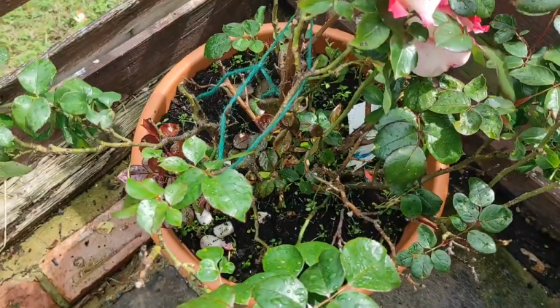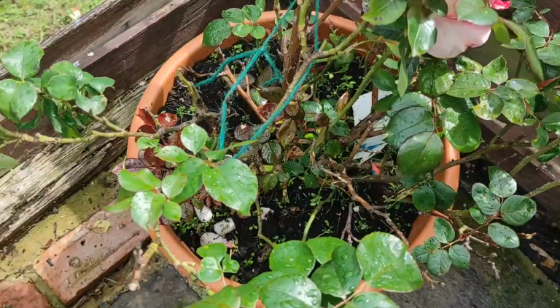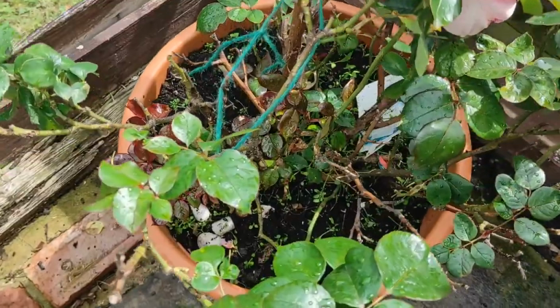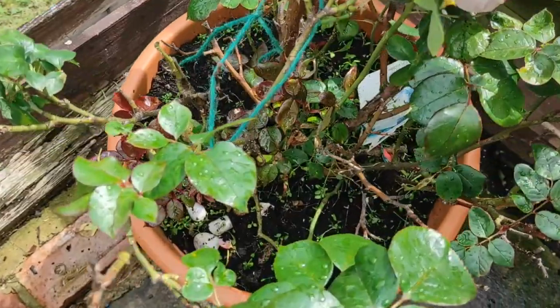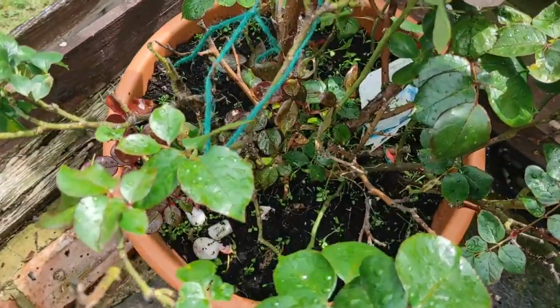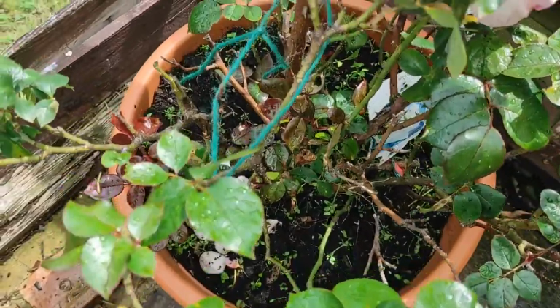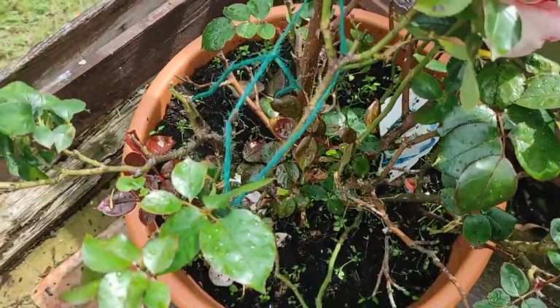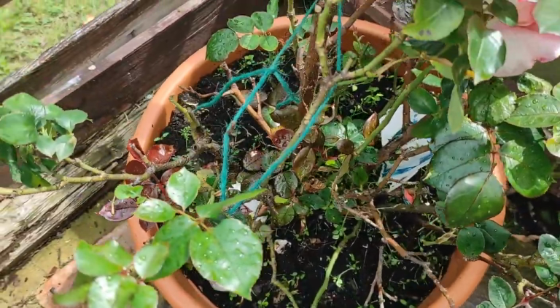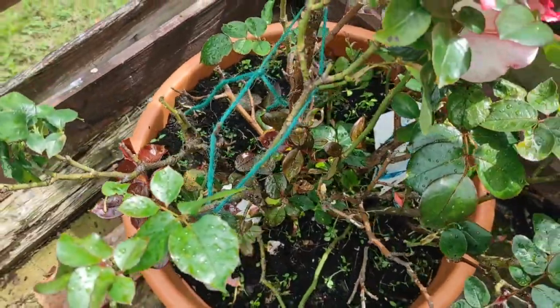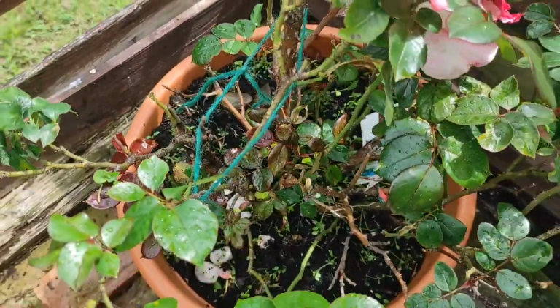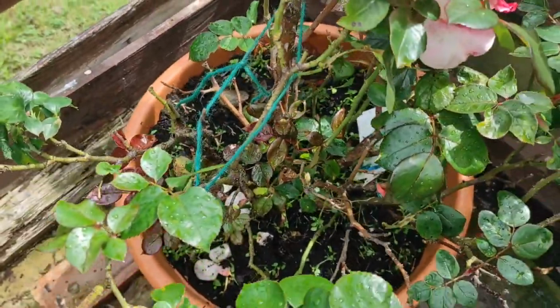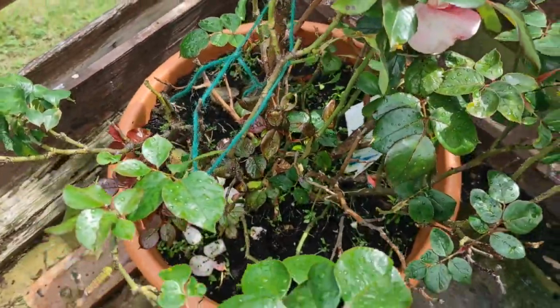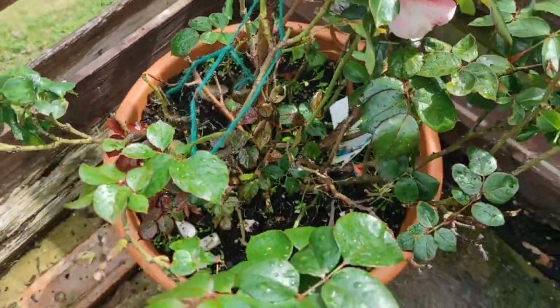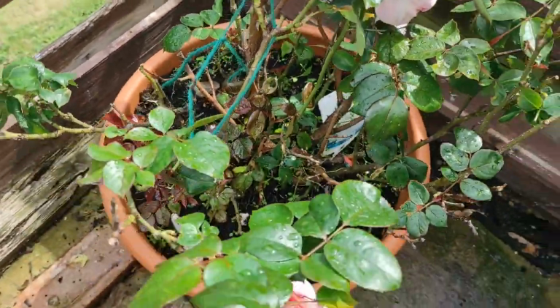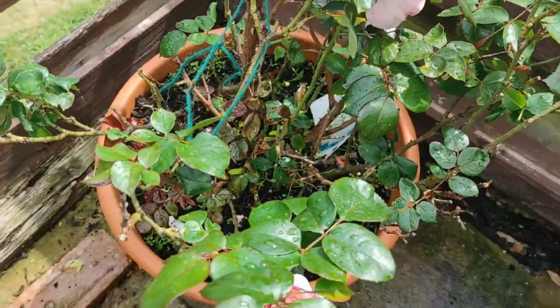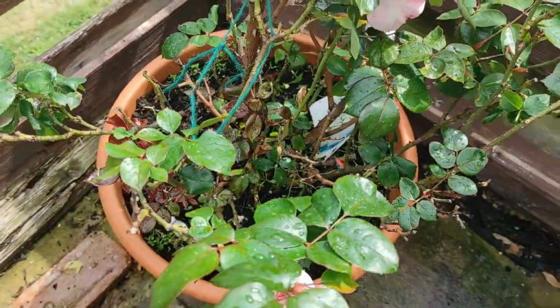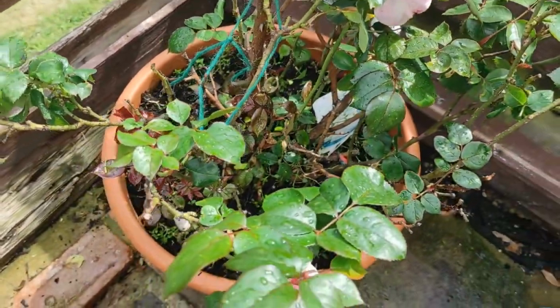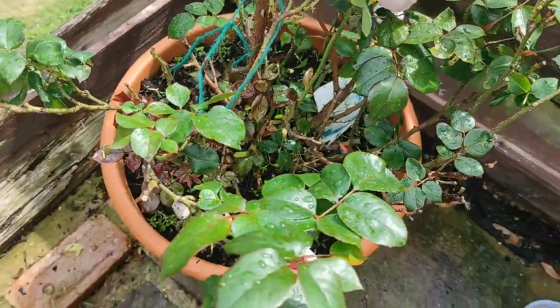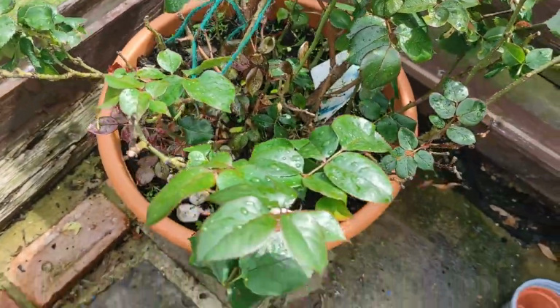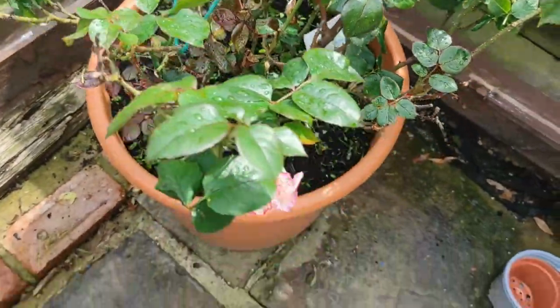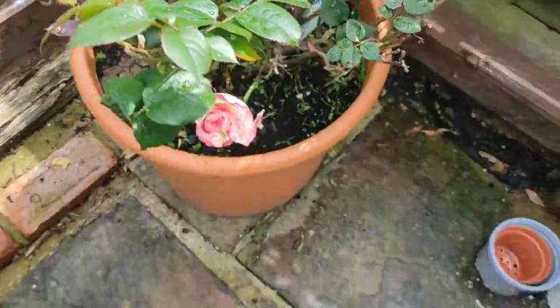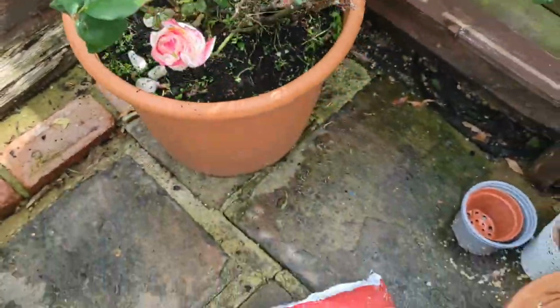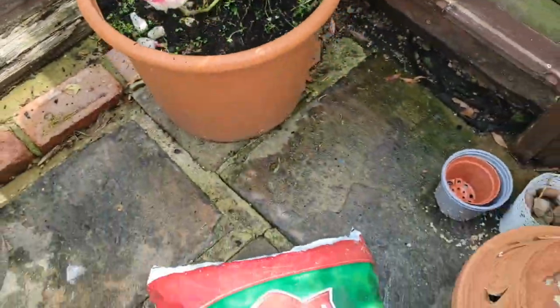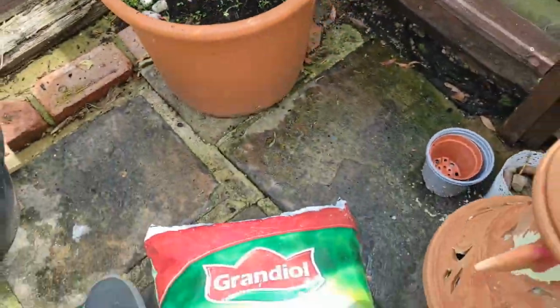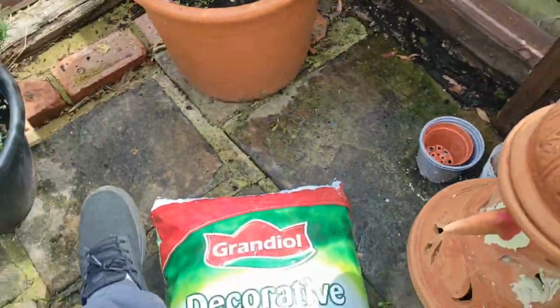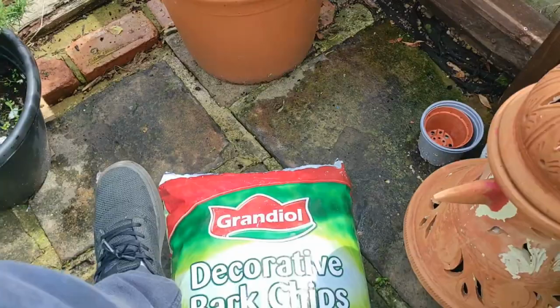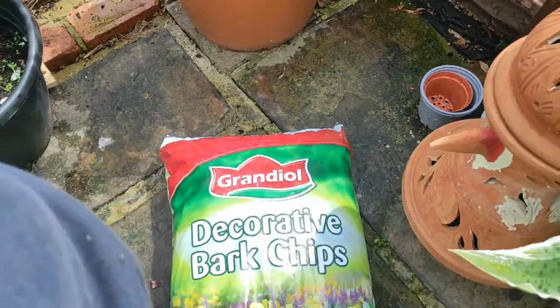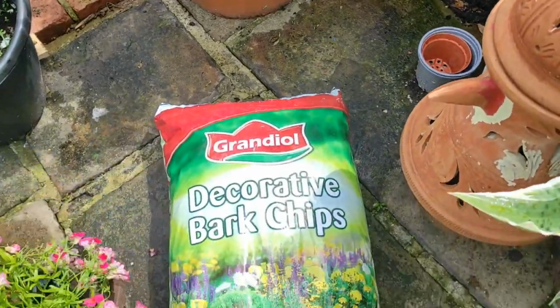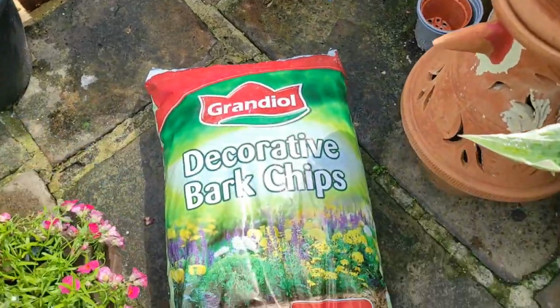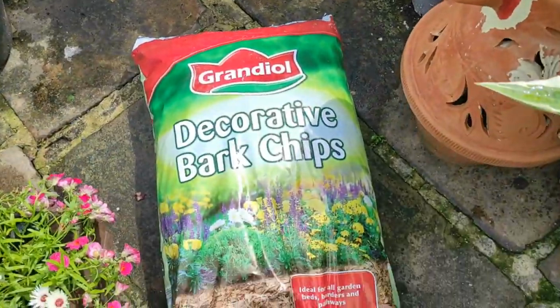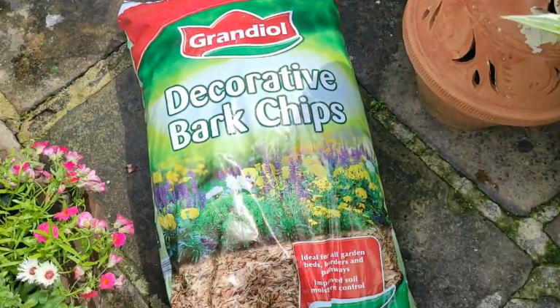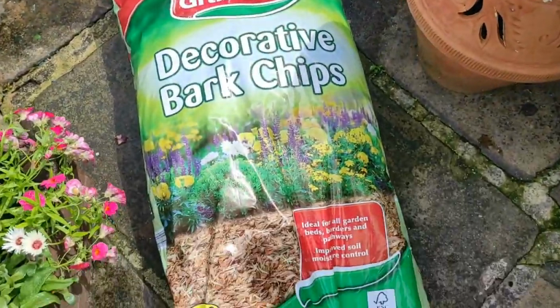These weeds are really annoying me, so I've decided to buy bark to cover the bottom.